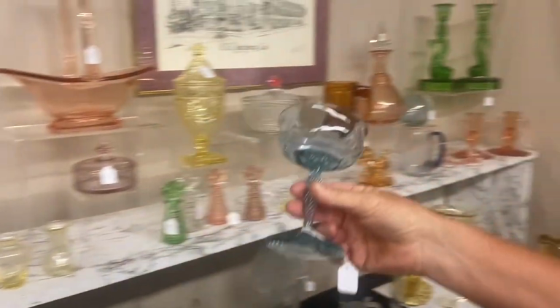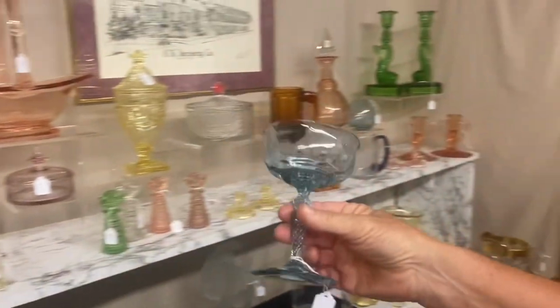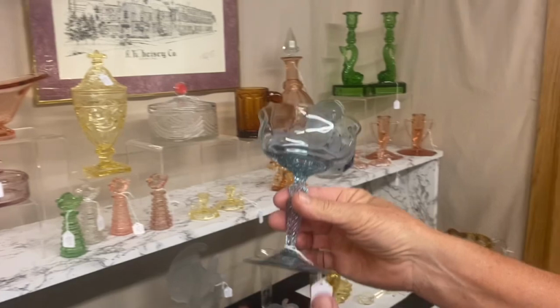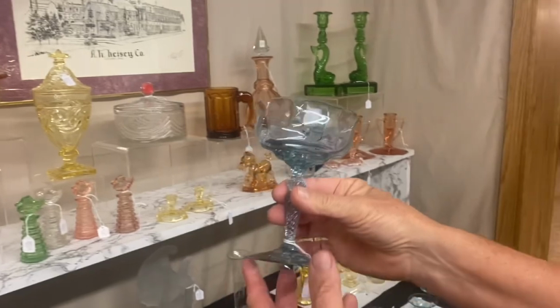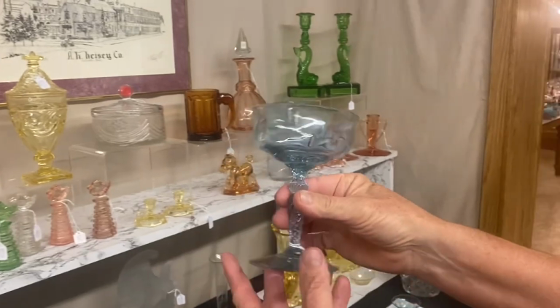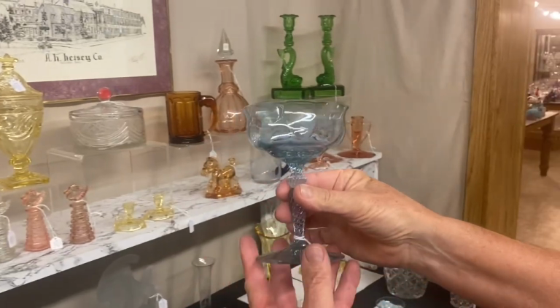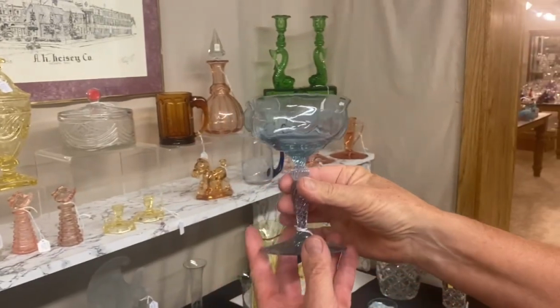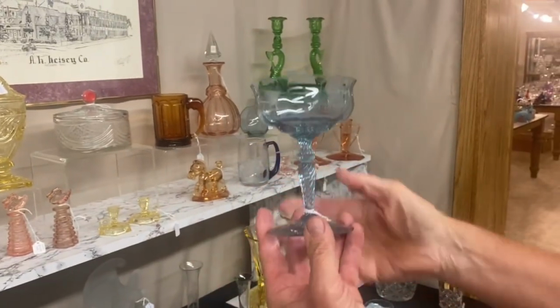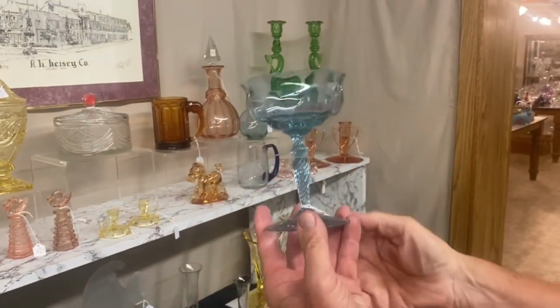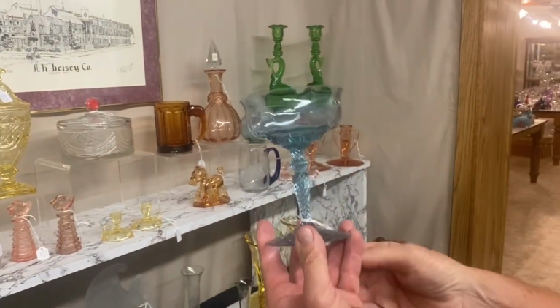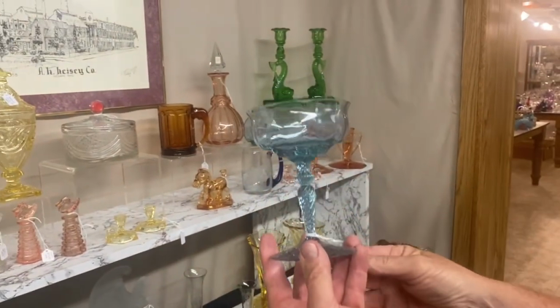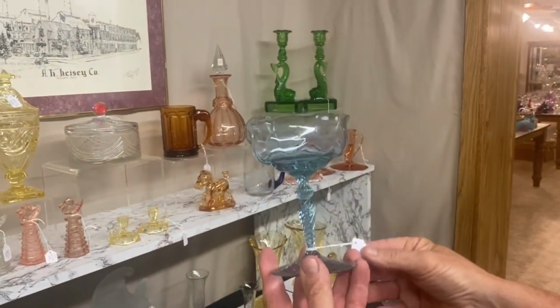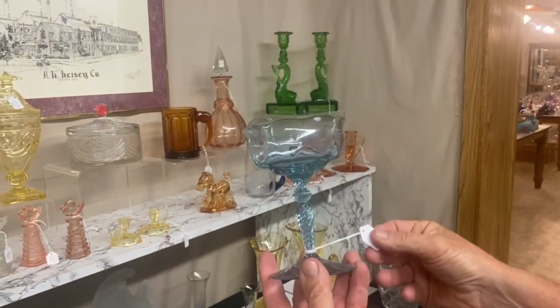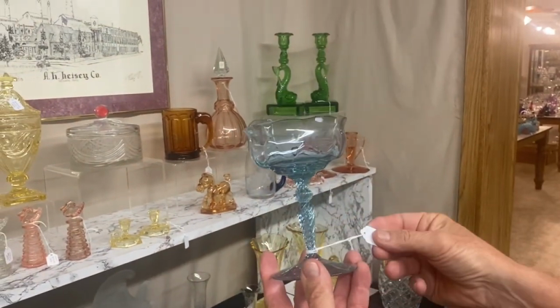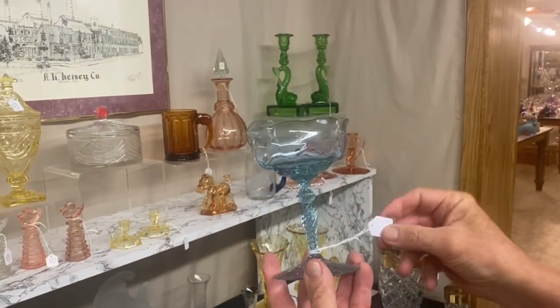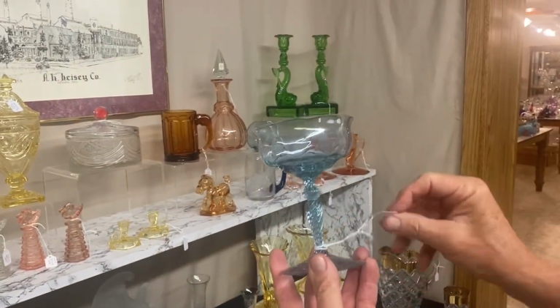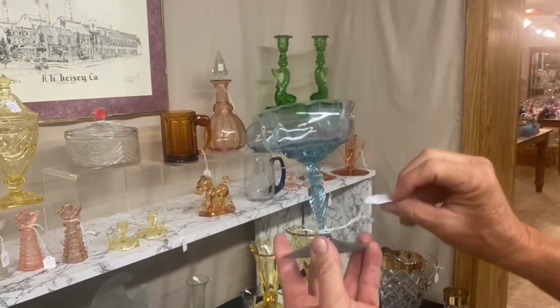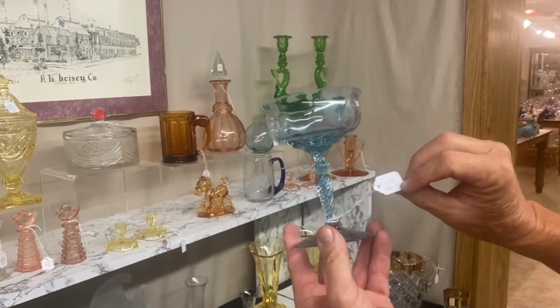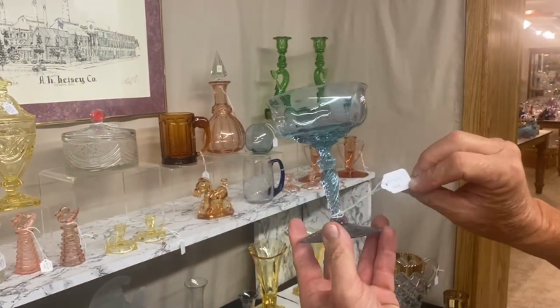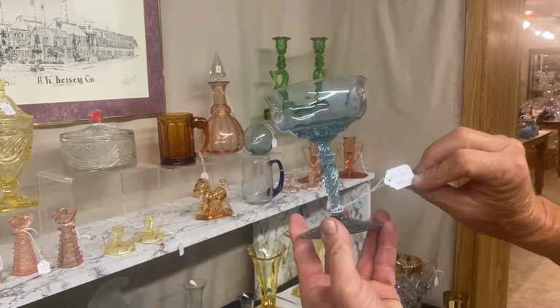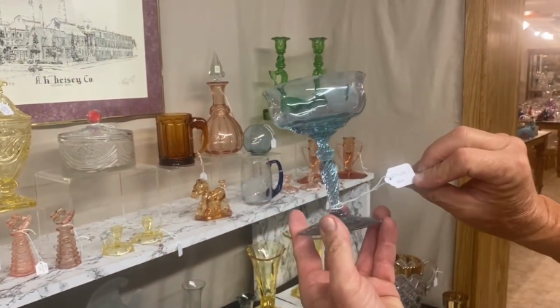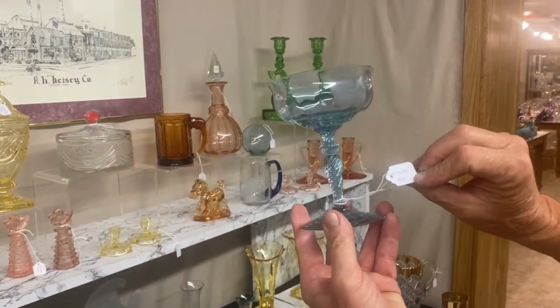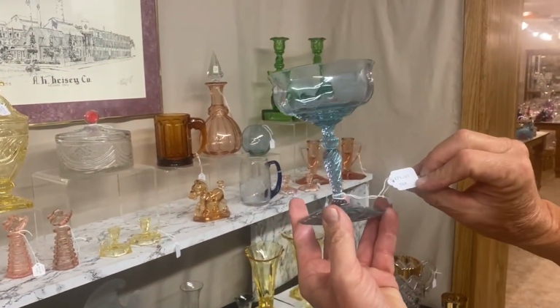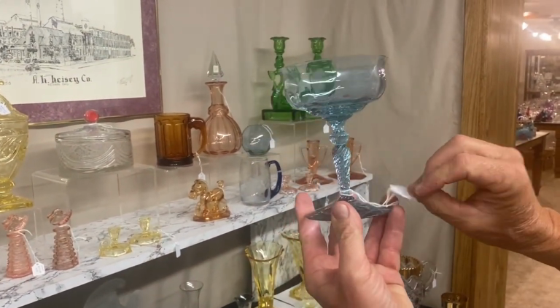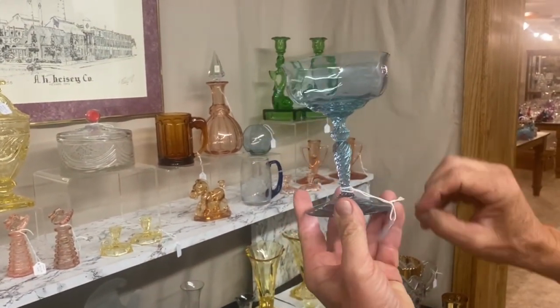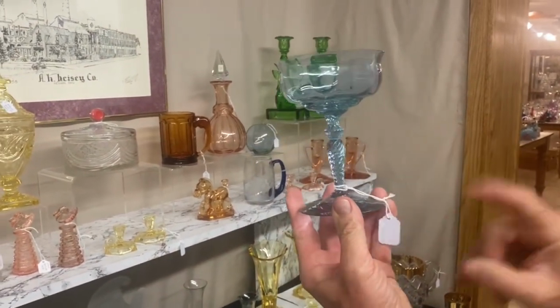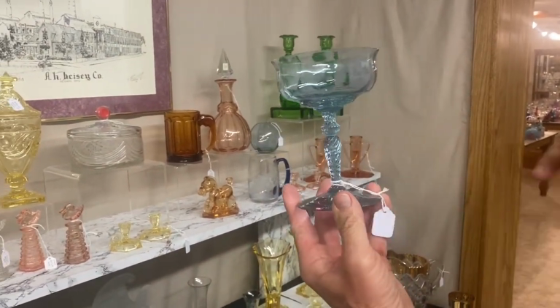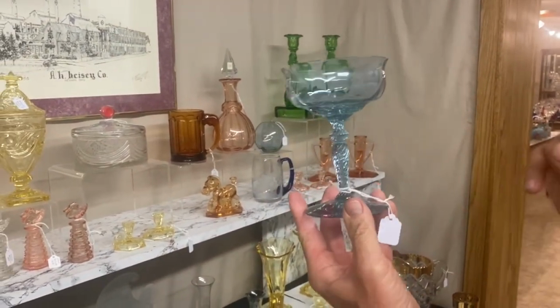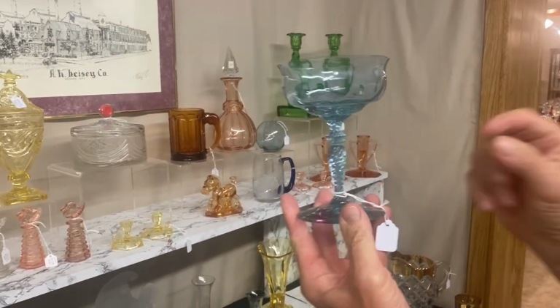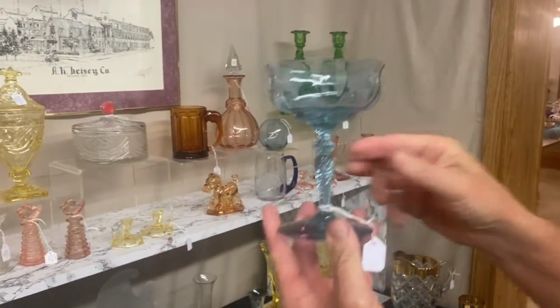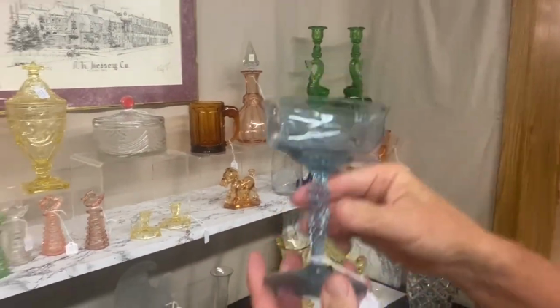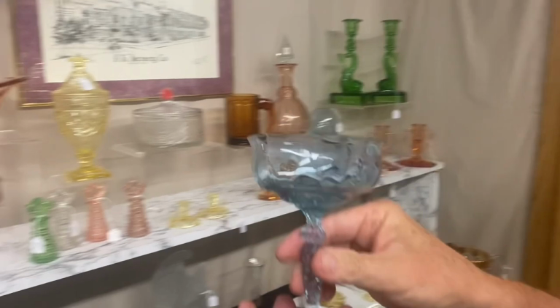Creel Alexanderite champagne glass. $75. Only one available.